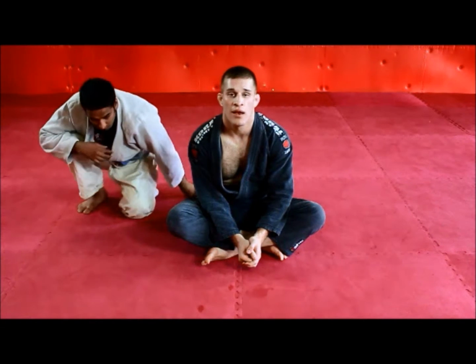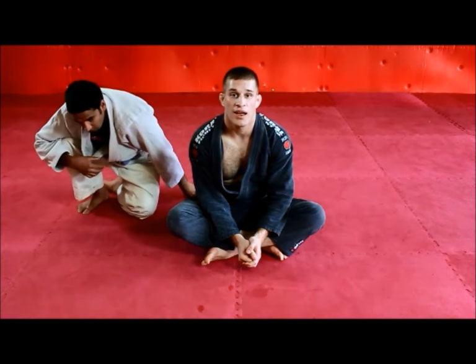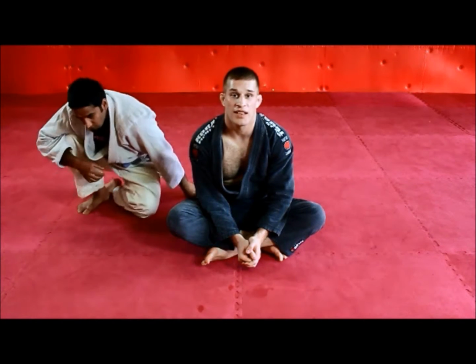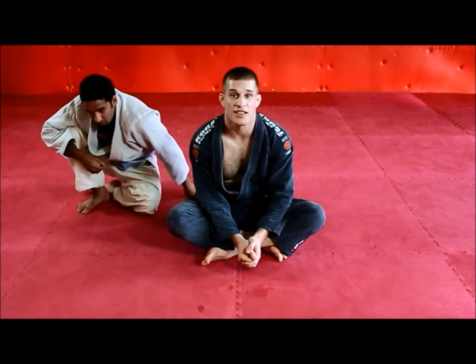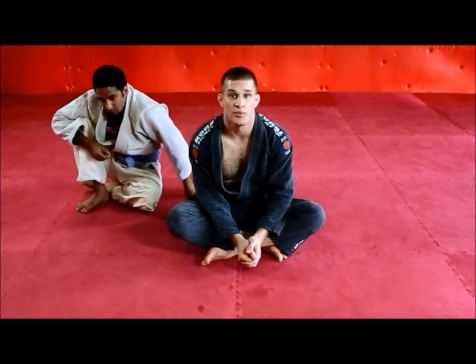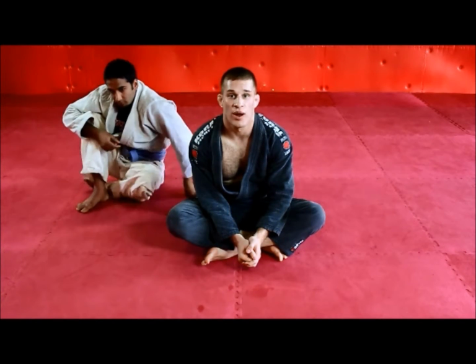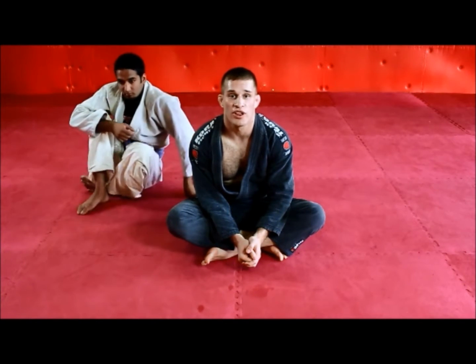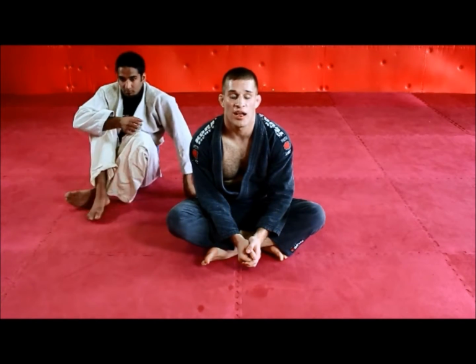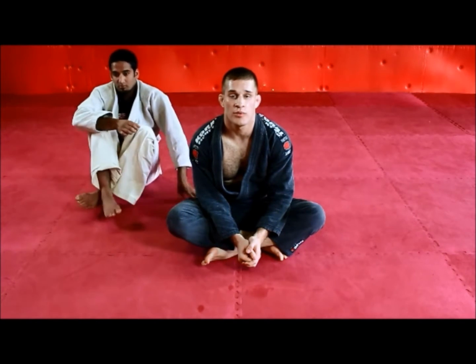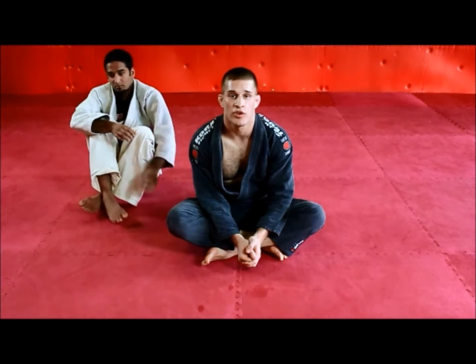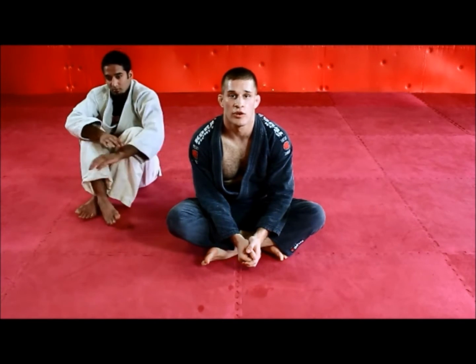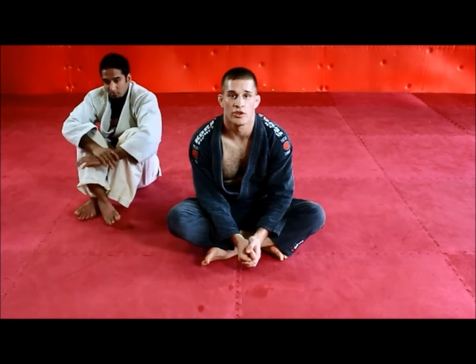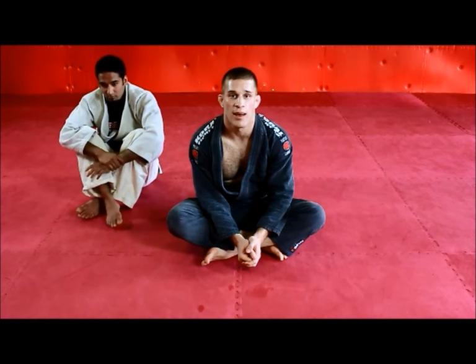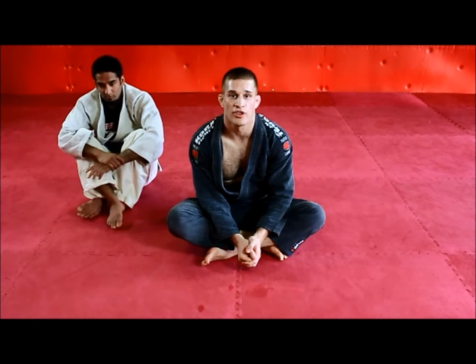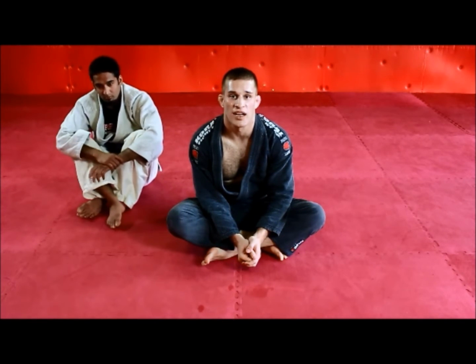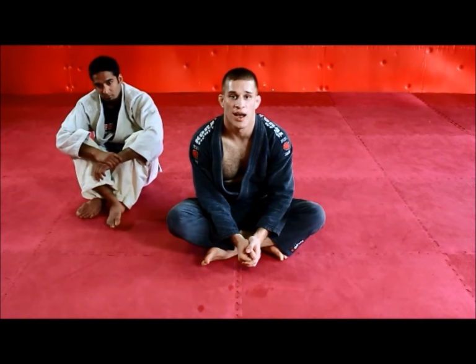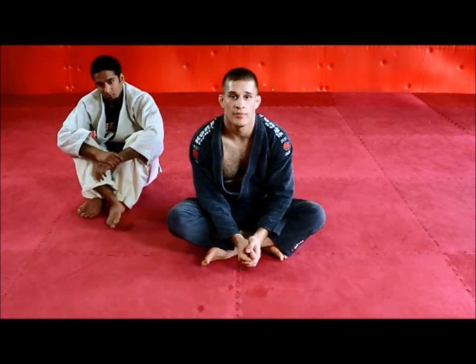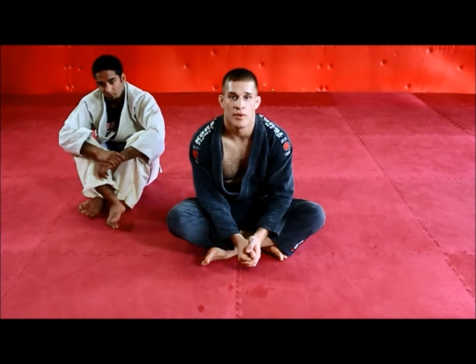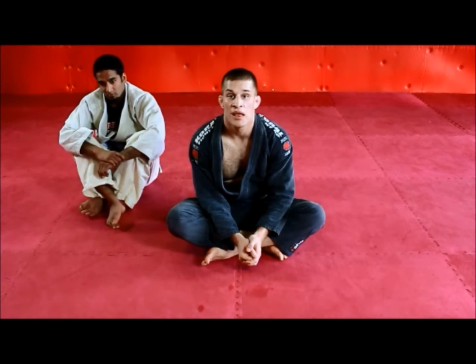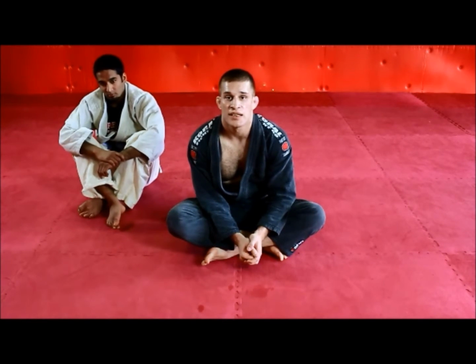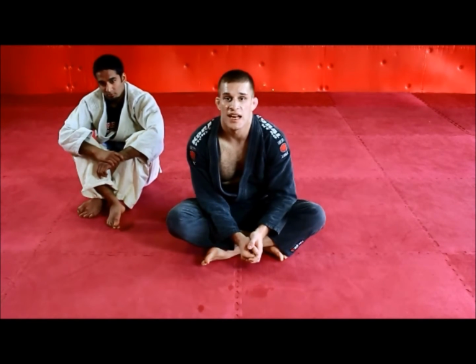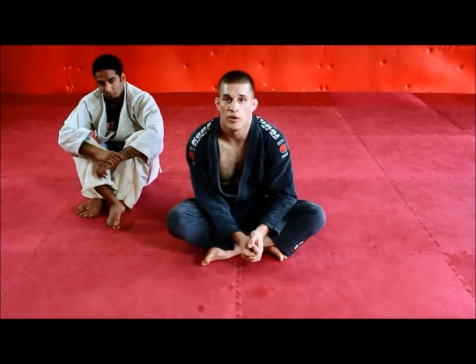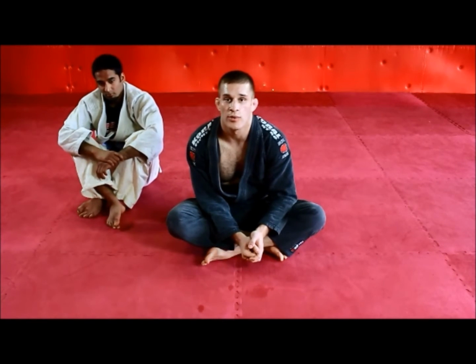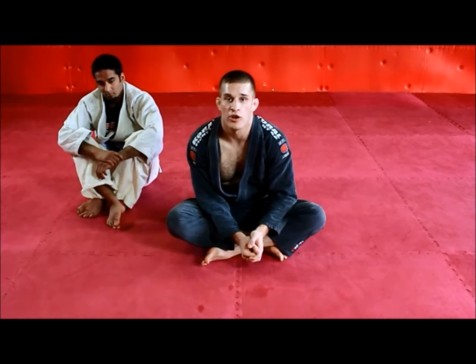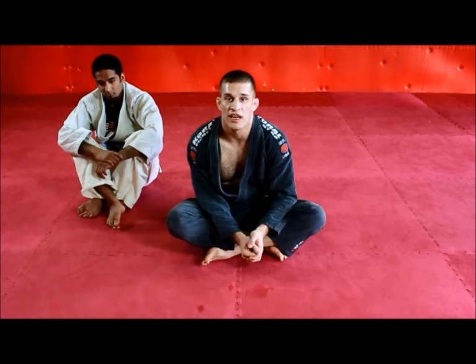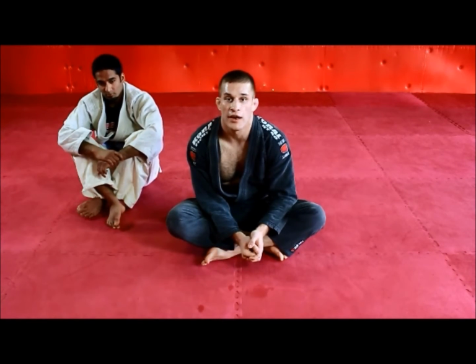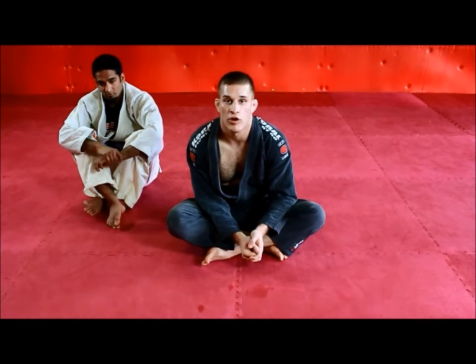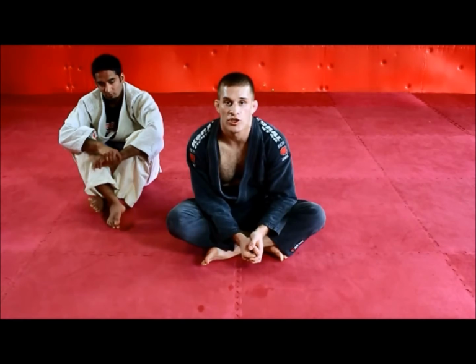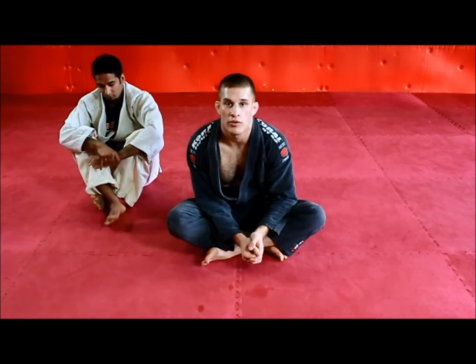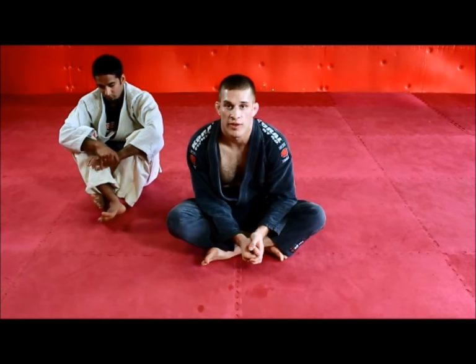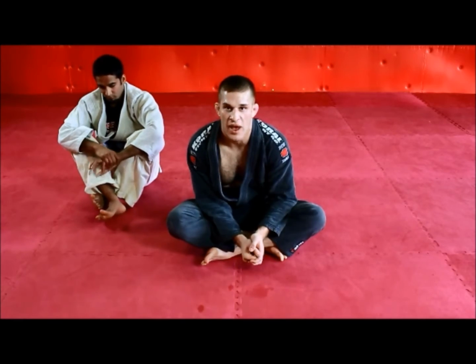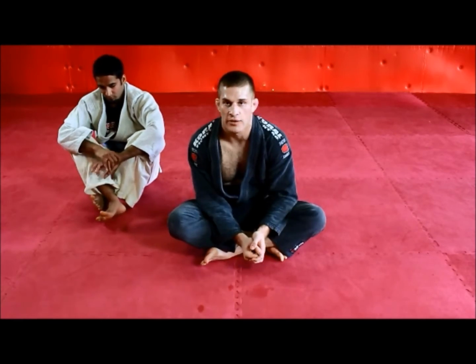Hi guys, this is Brian McLaughlin with learntograpple.com. Today we're going to be looking at a cross choke from the mount.